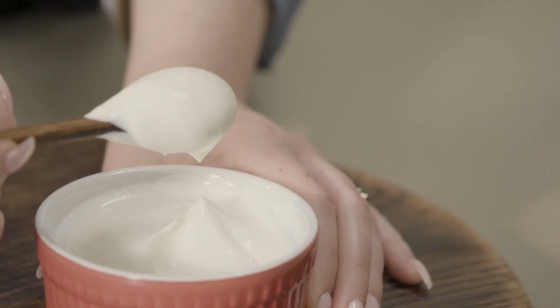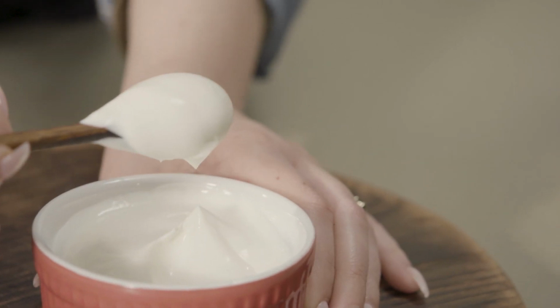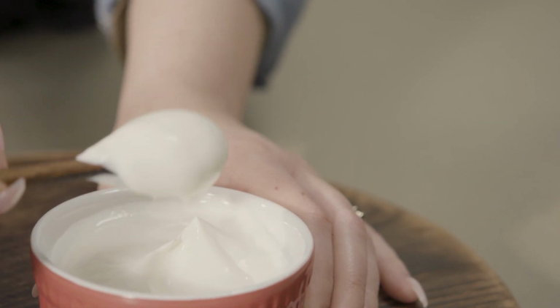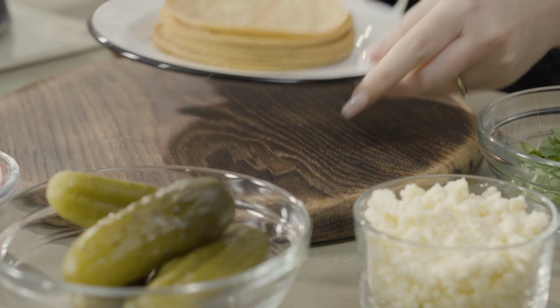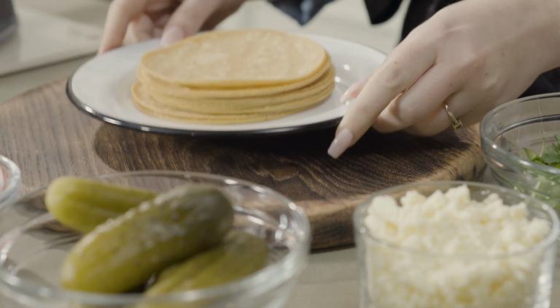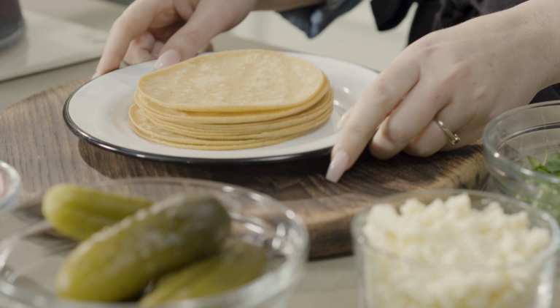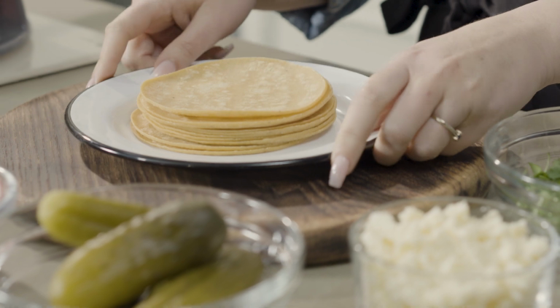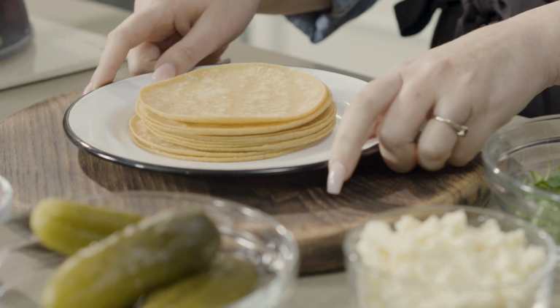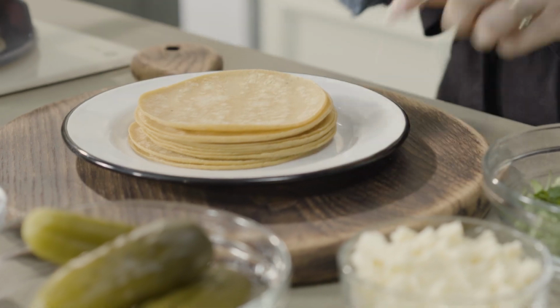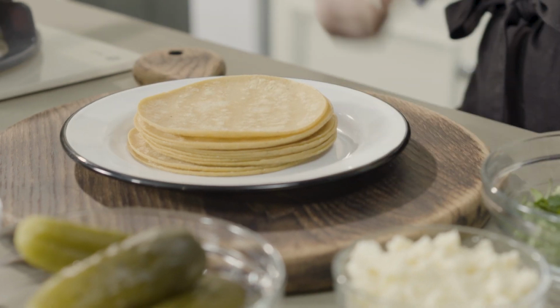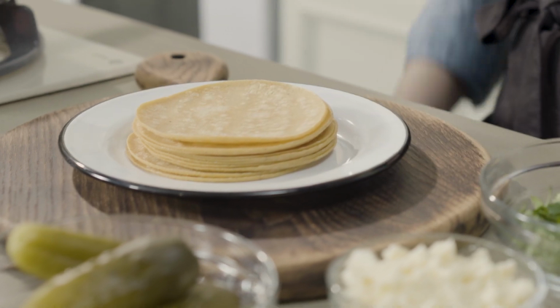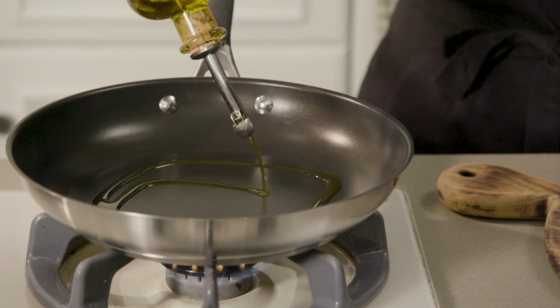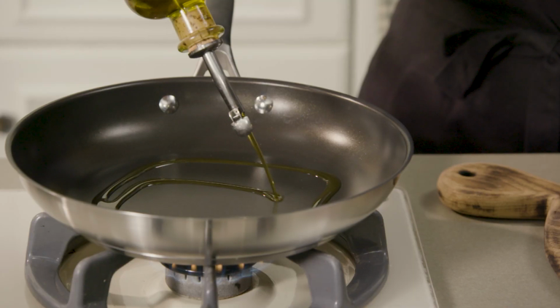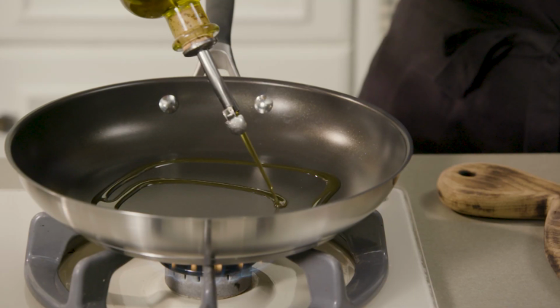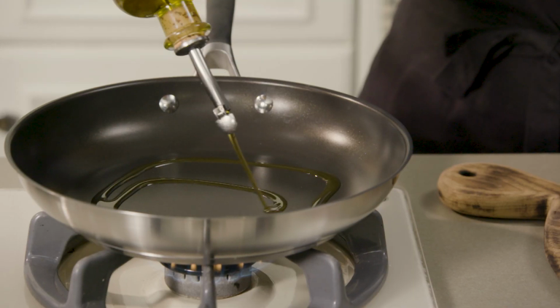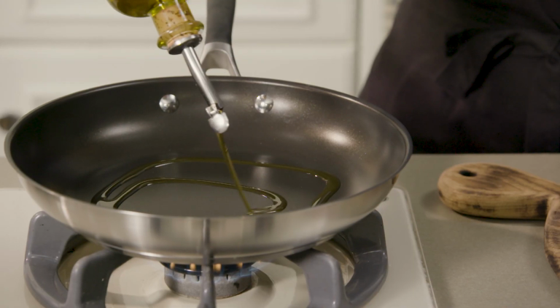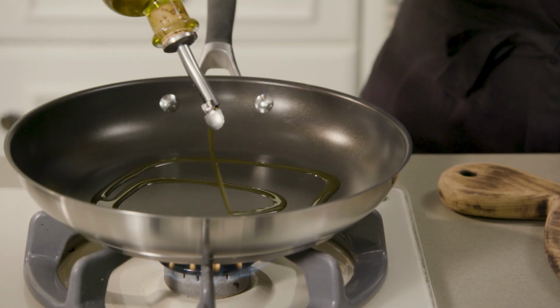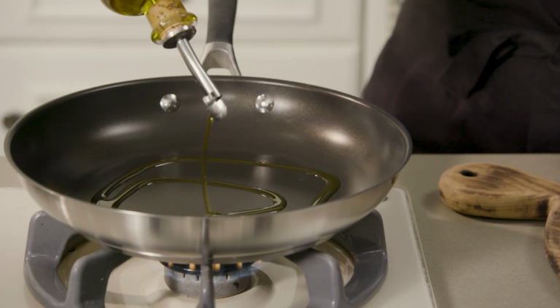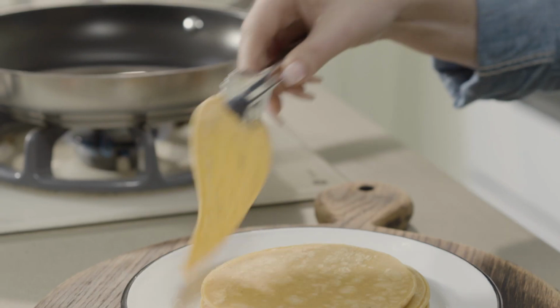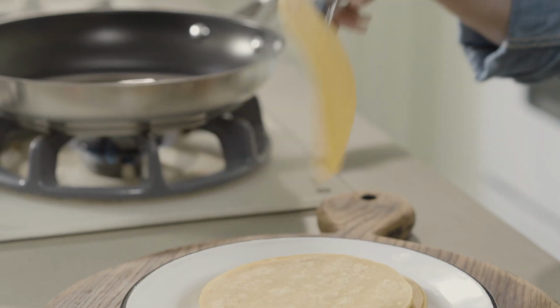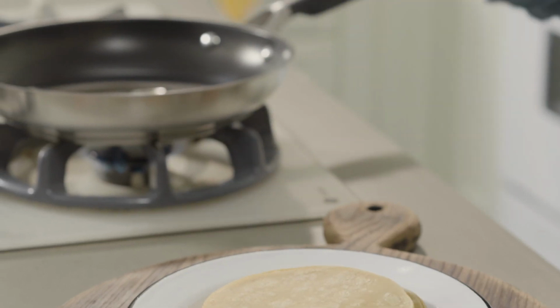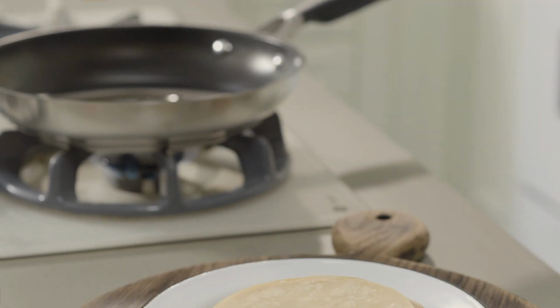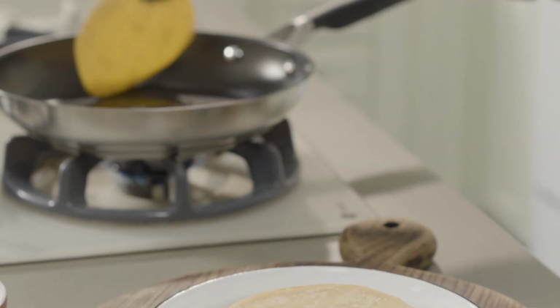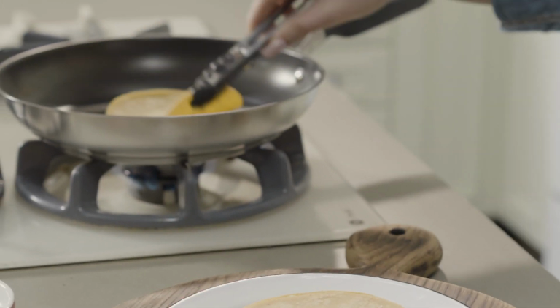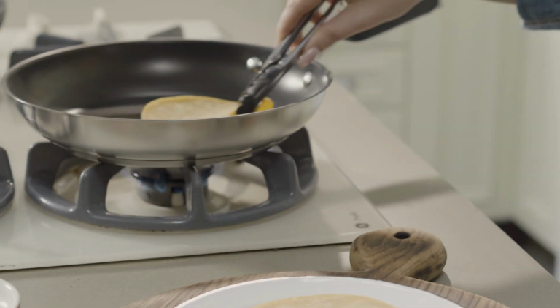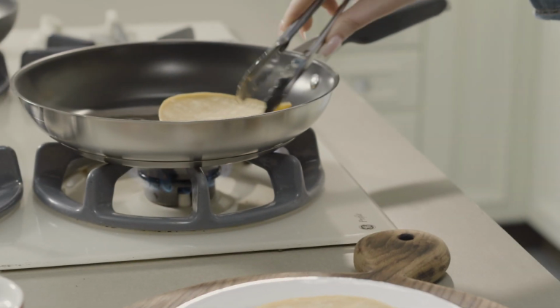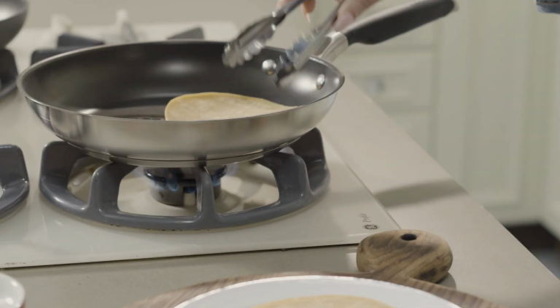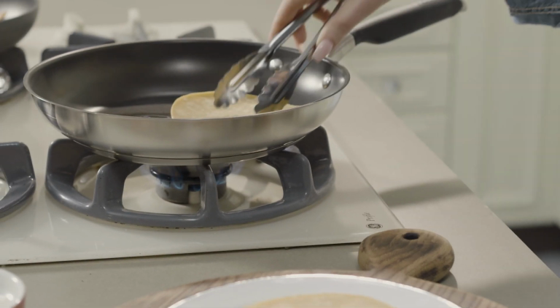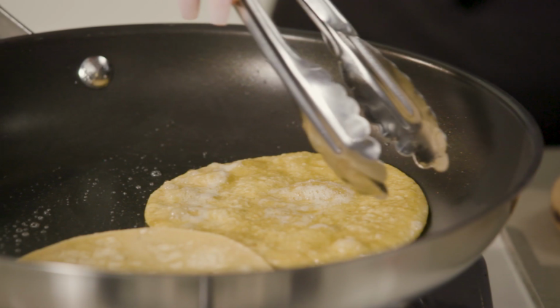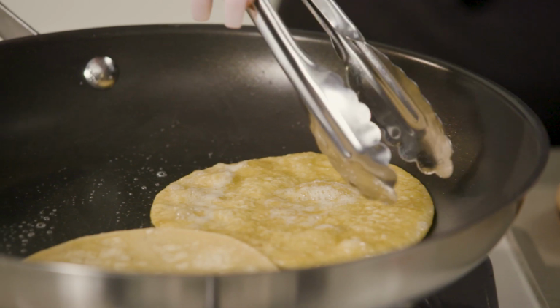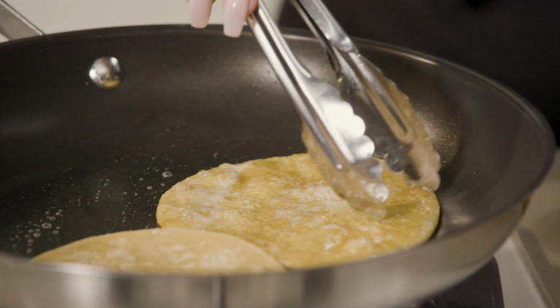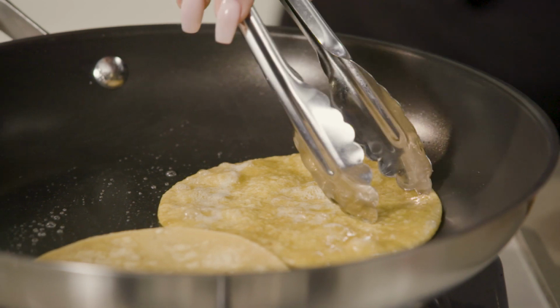To prepare the tortillas, heat olive oil in a medium sauté pan over medium heat and cook until lightly browned.